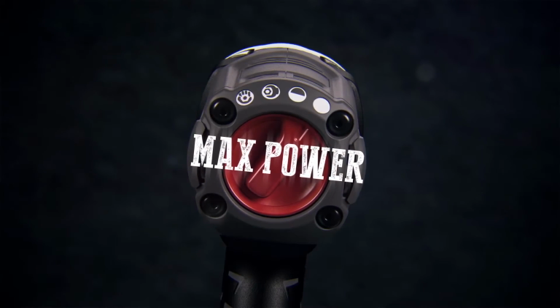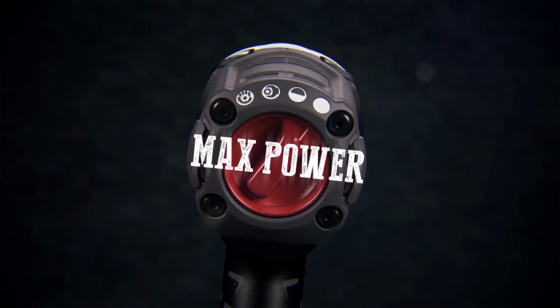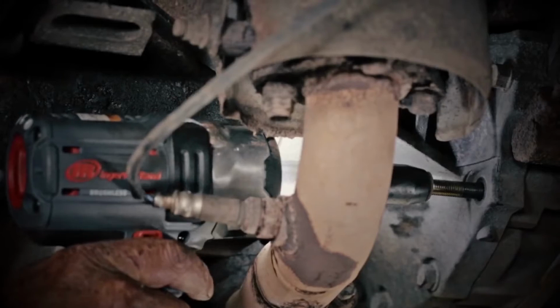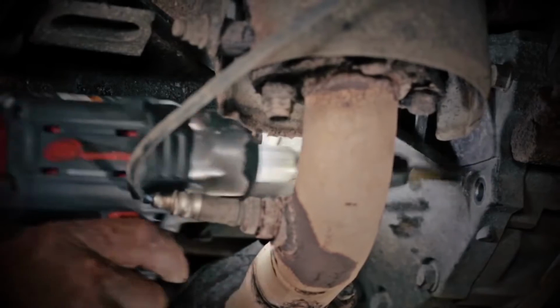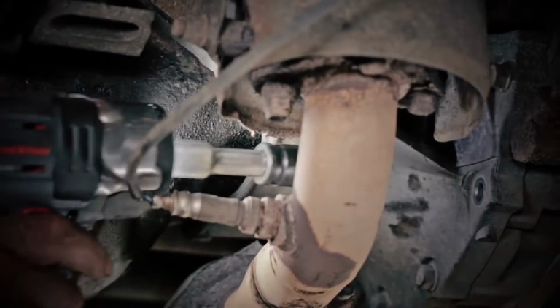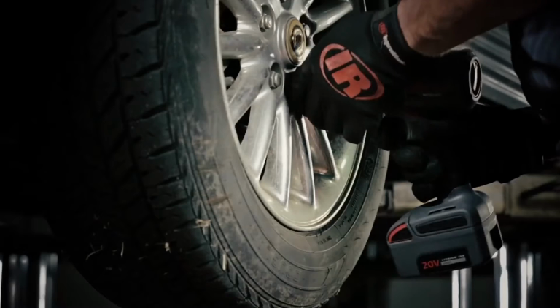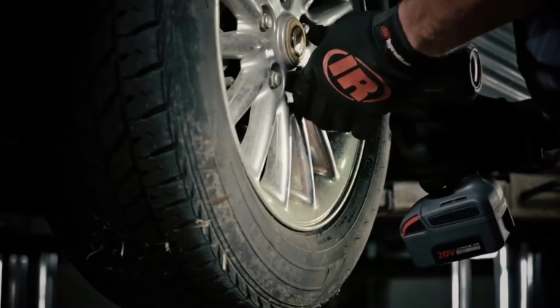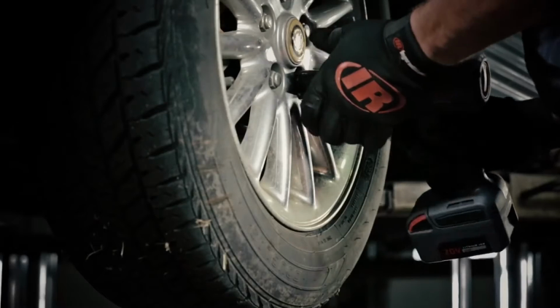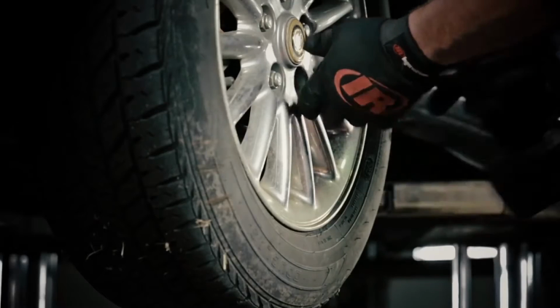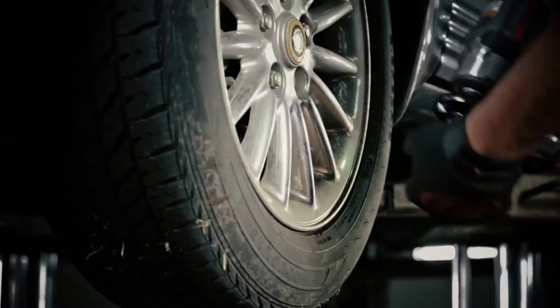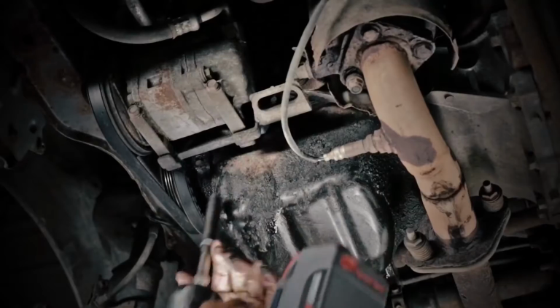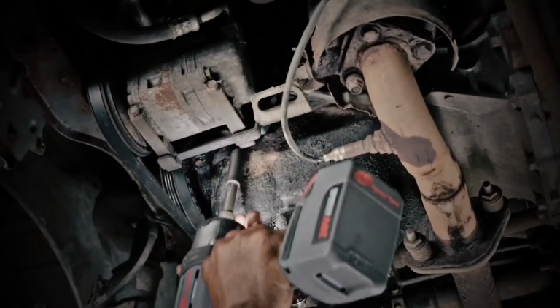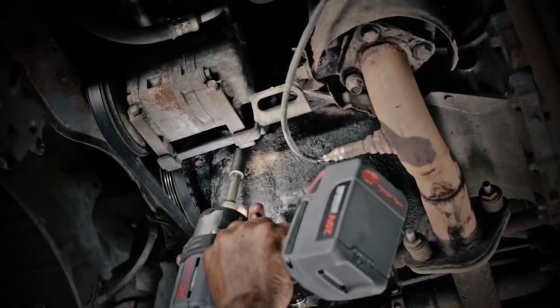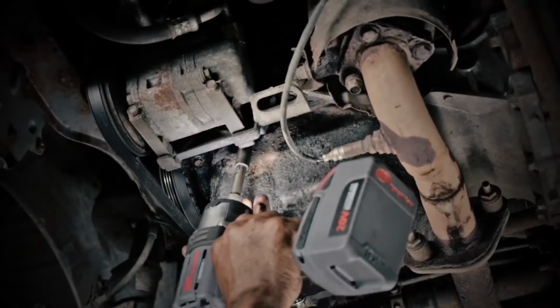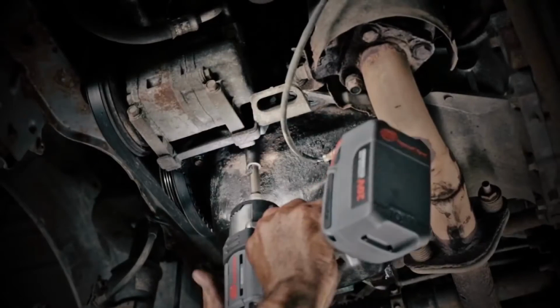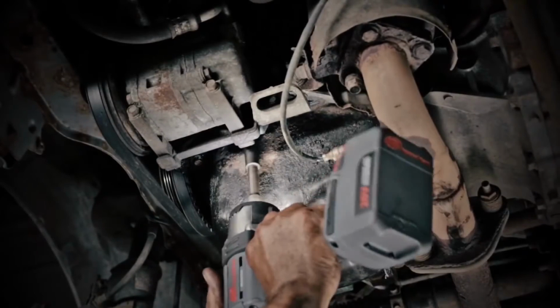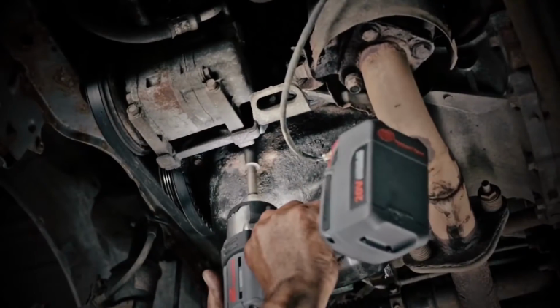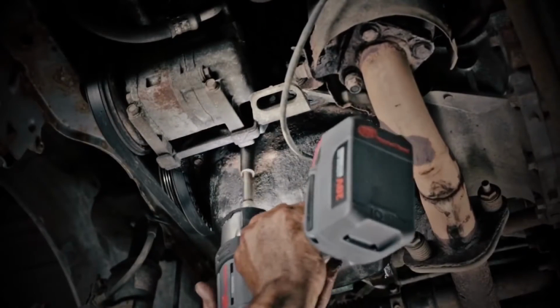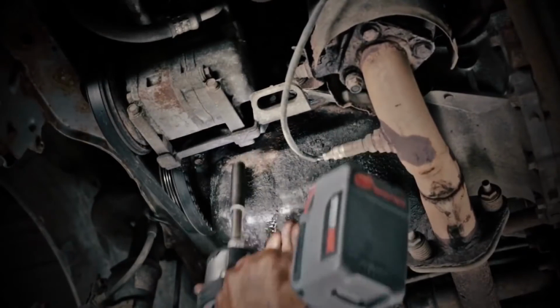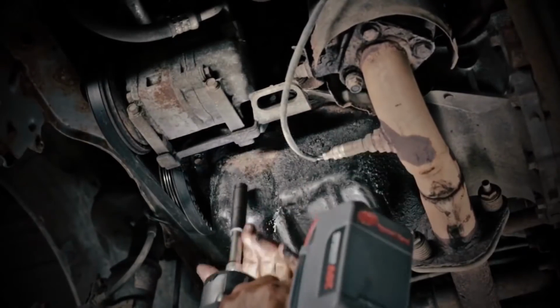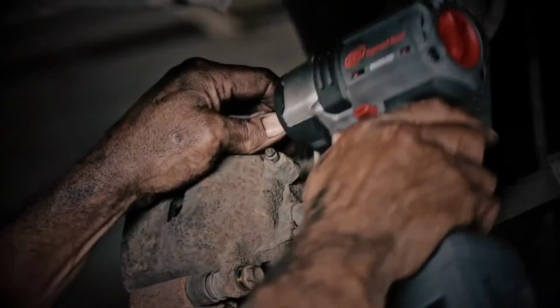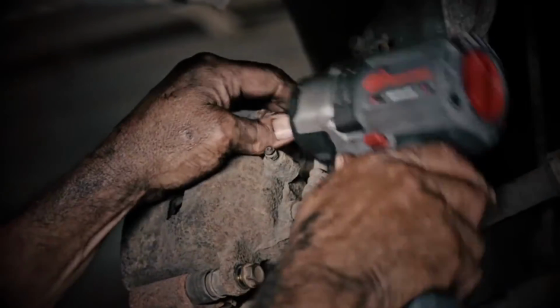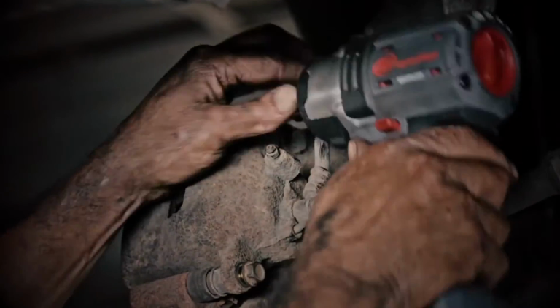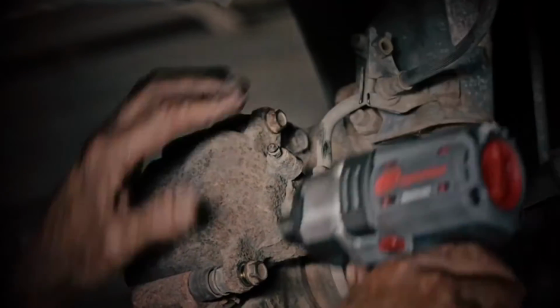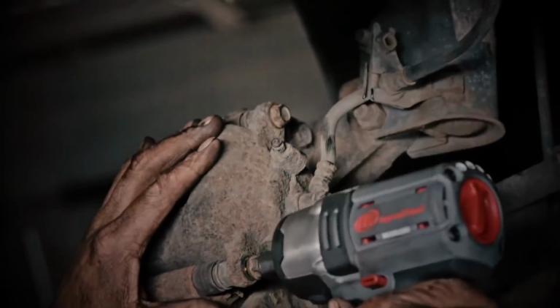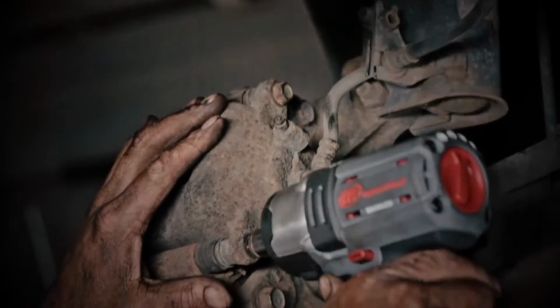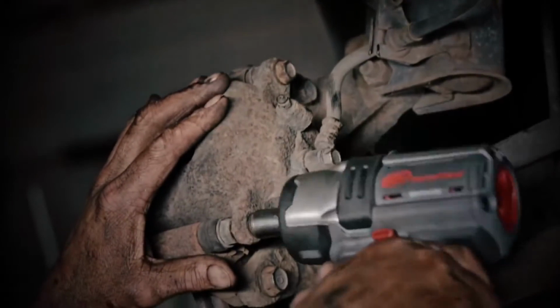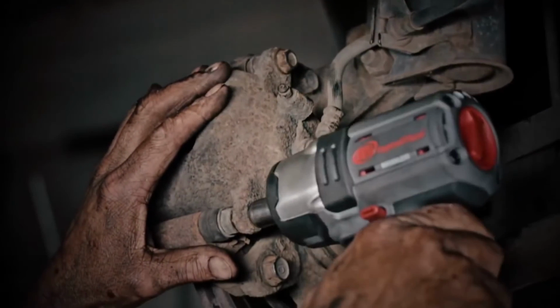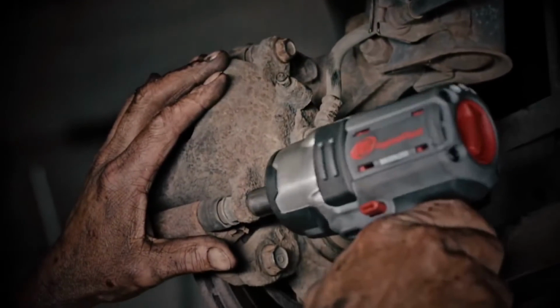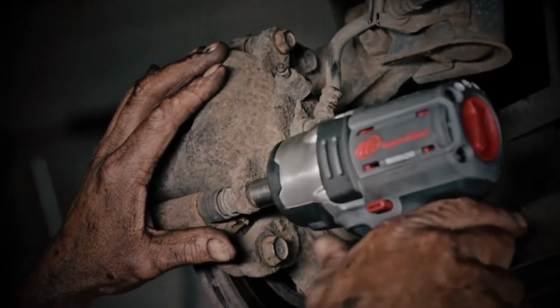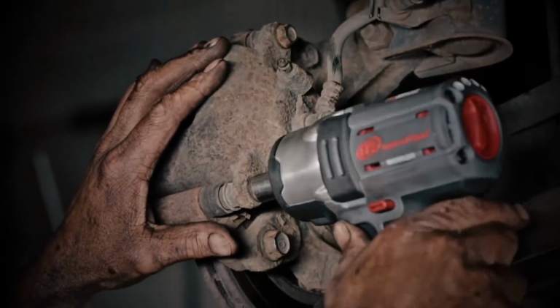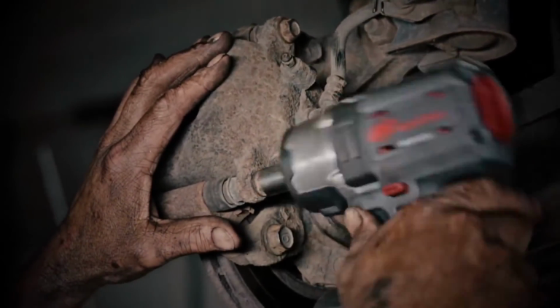While all power modes offer full 365 foot-pounds of torque in reverse, forward mode offers four distinct power settings.